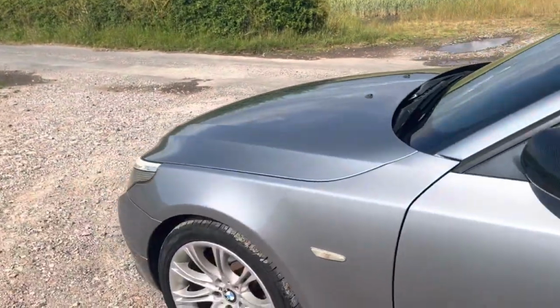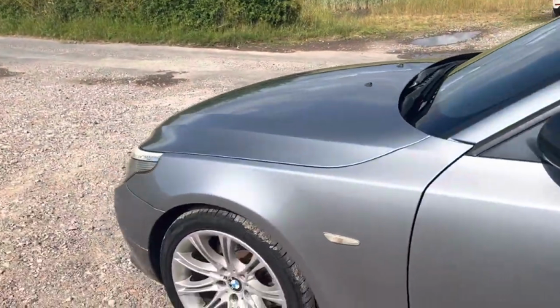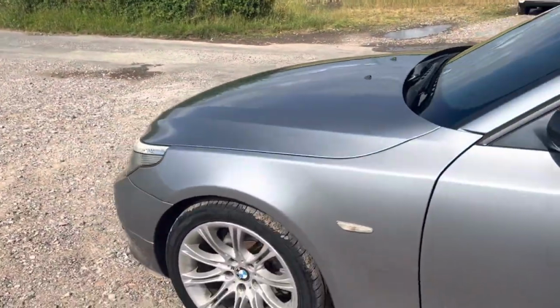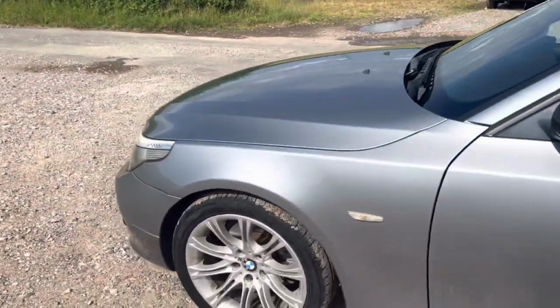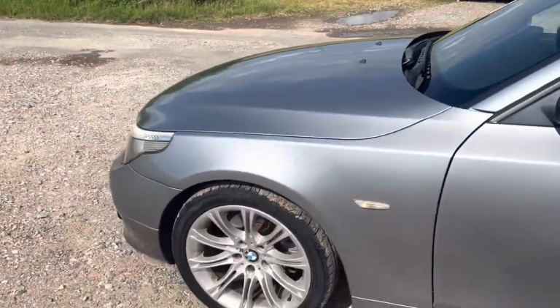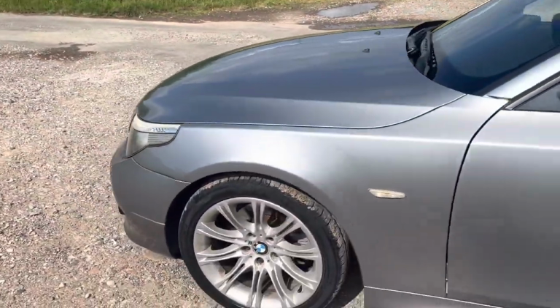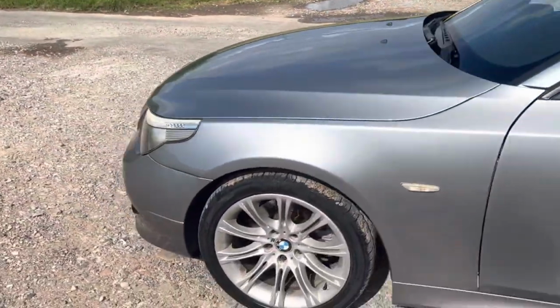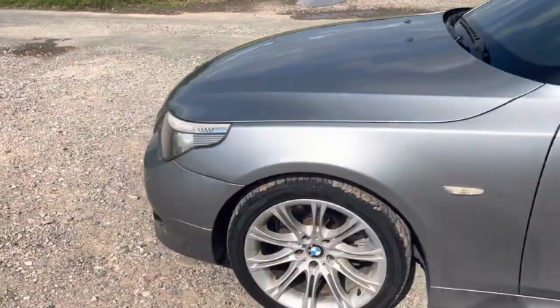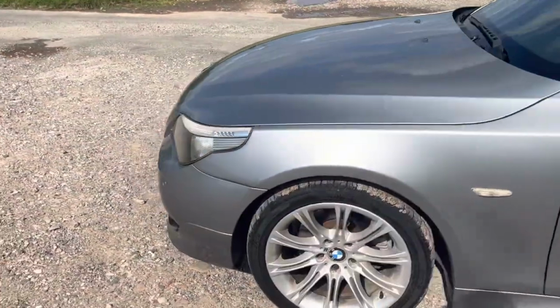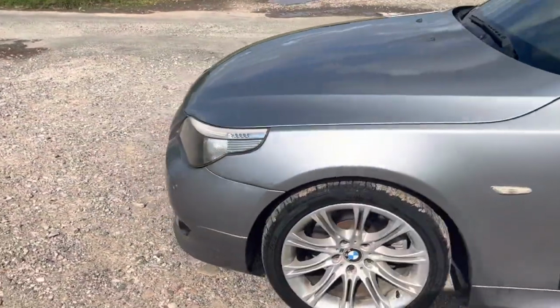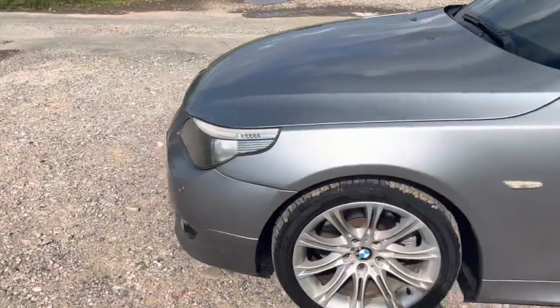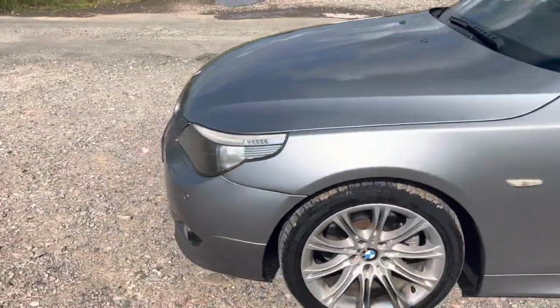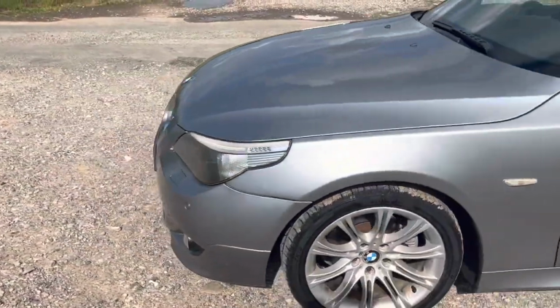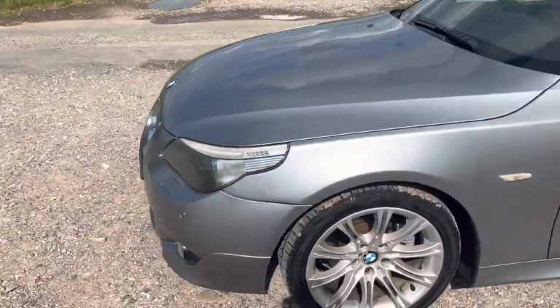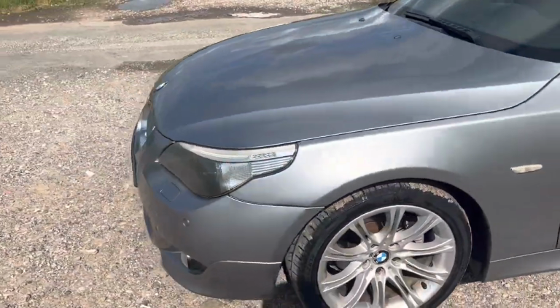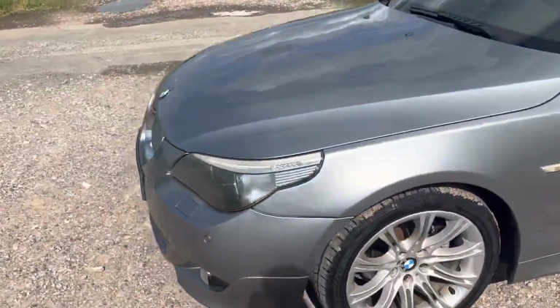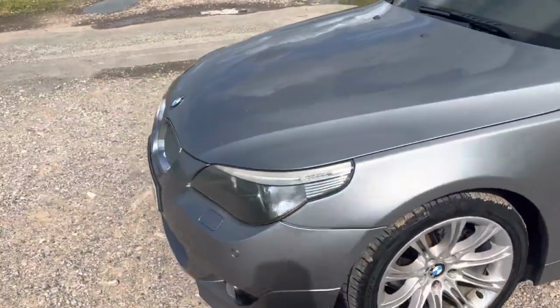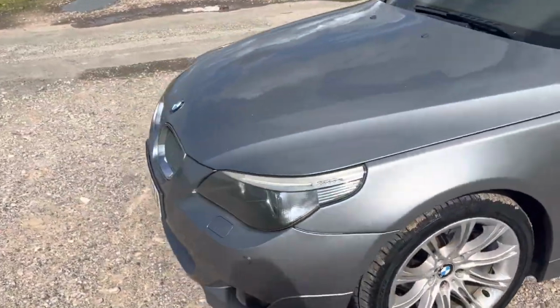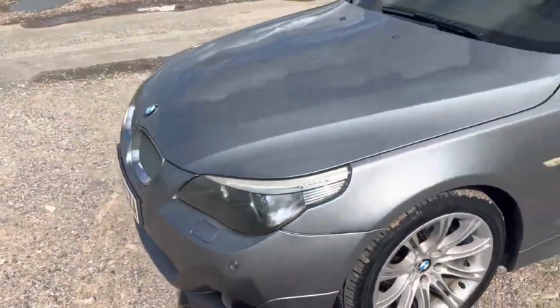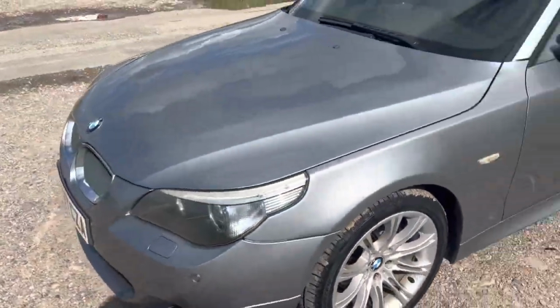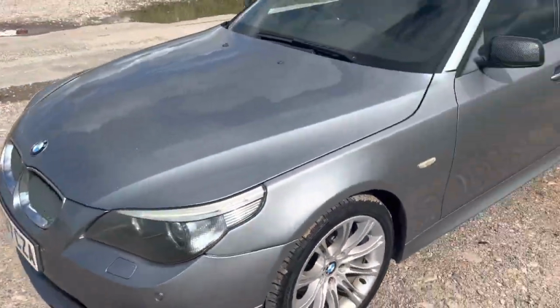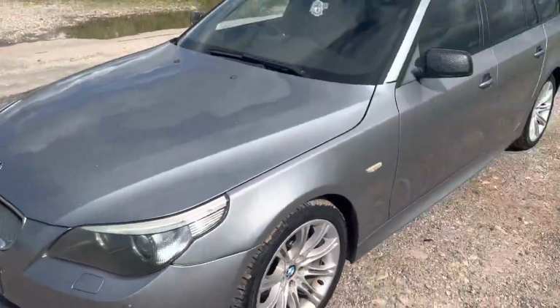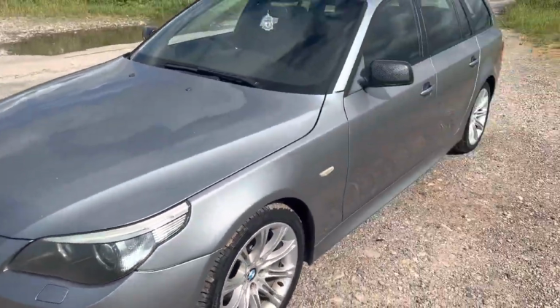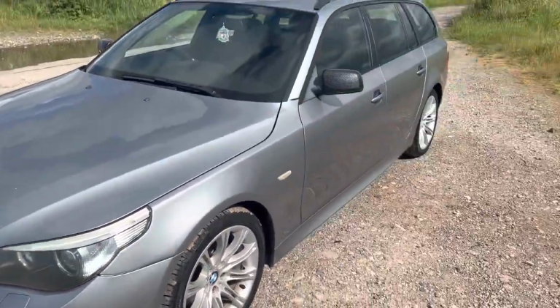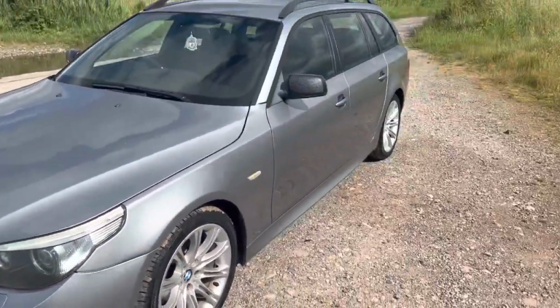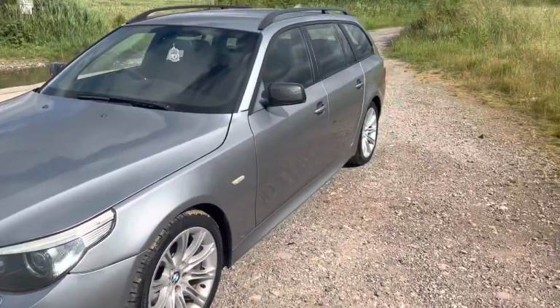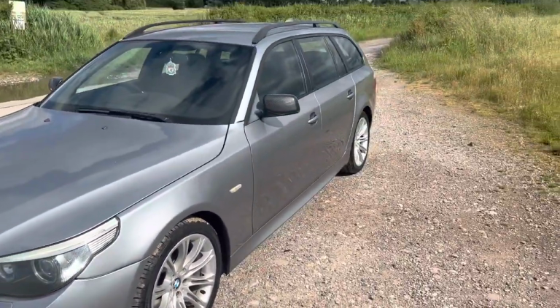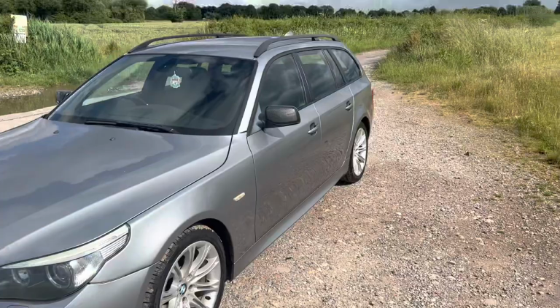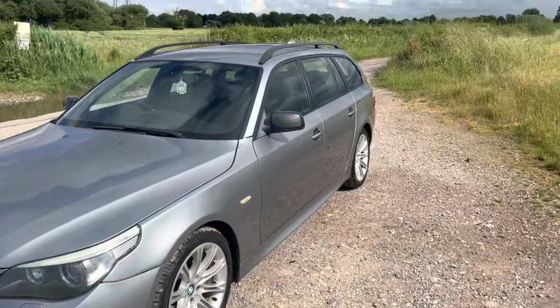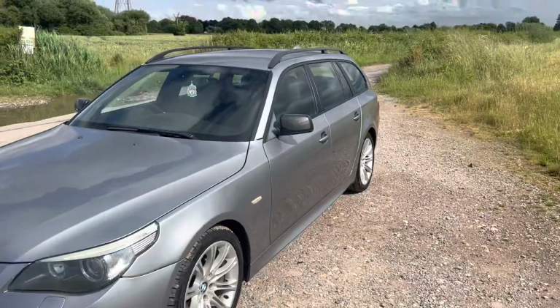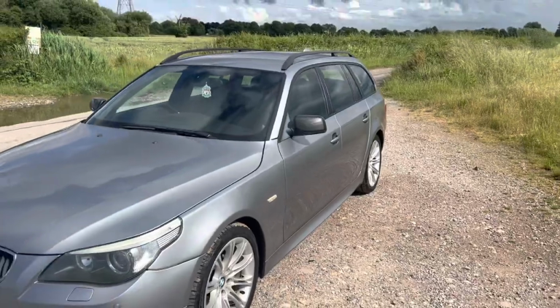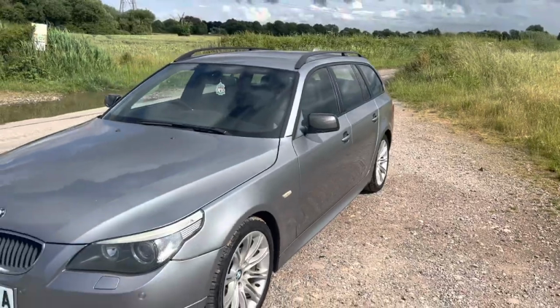It comes with tons of service history, the engine sounds sweet, and it drives well.